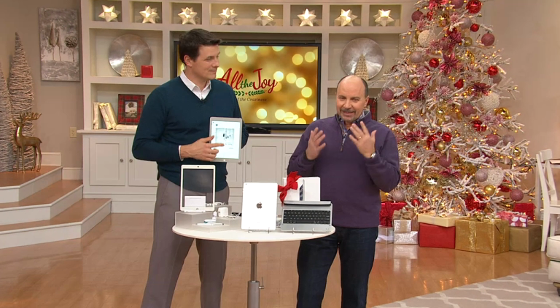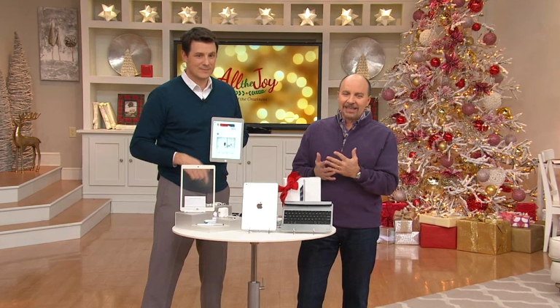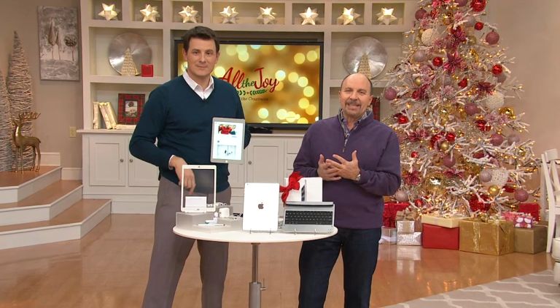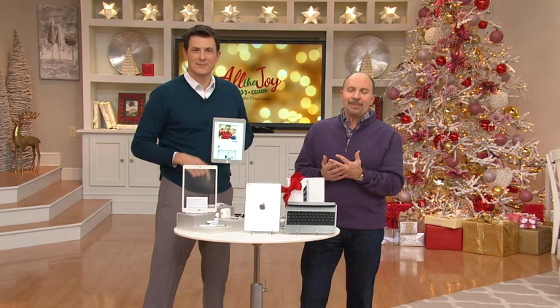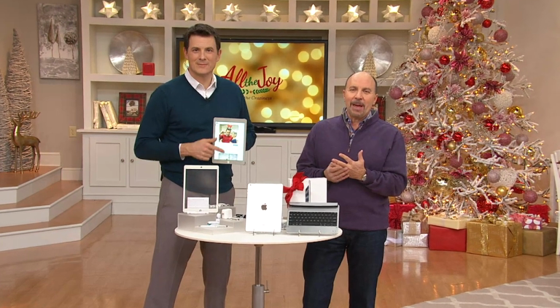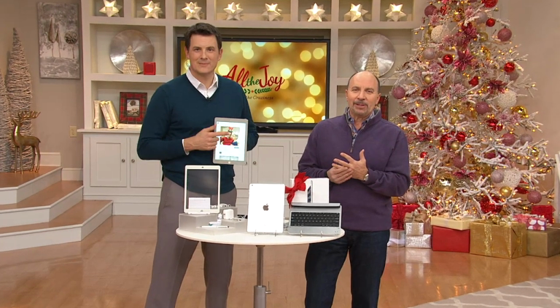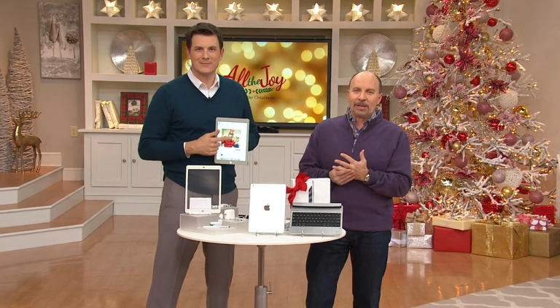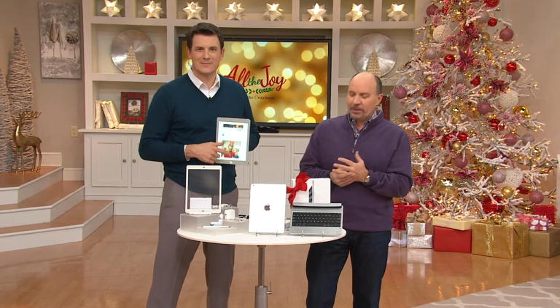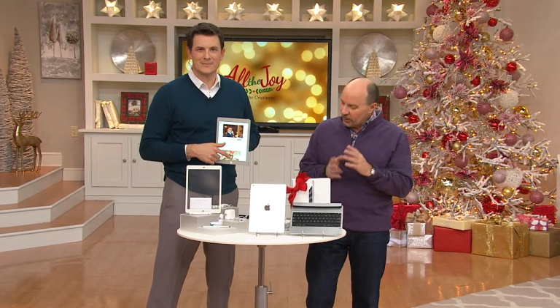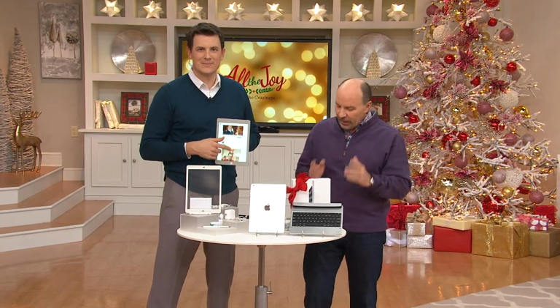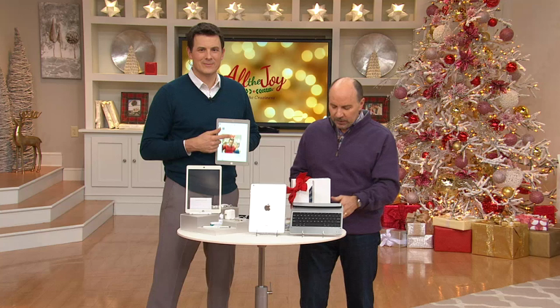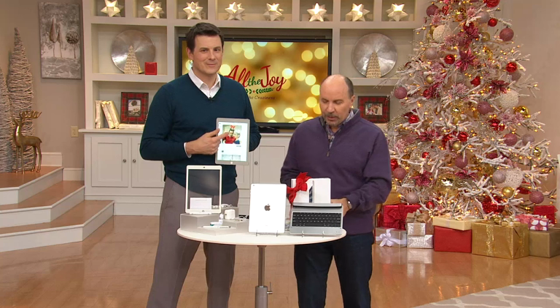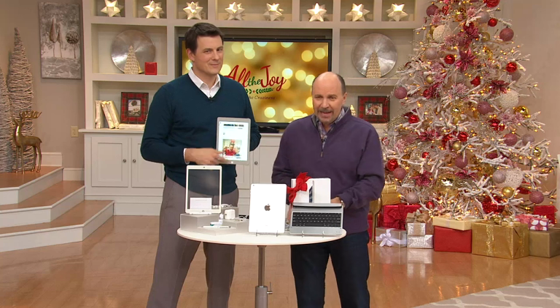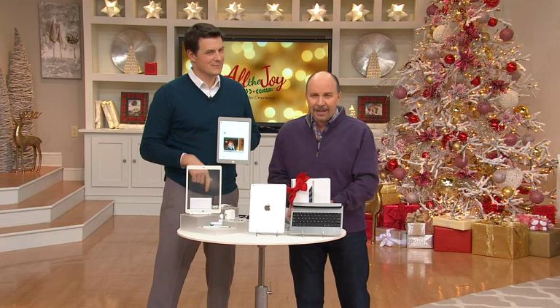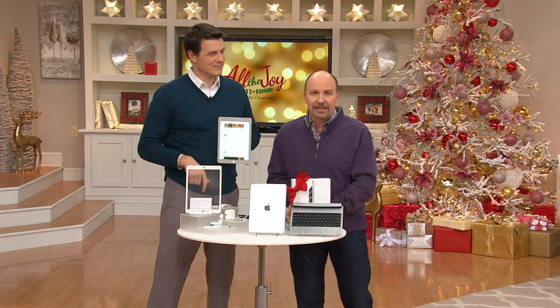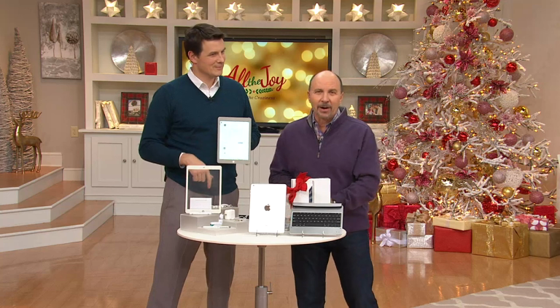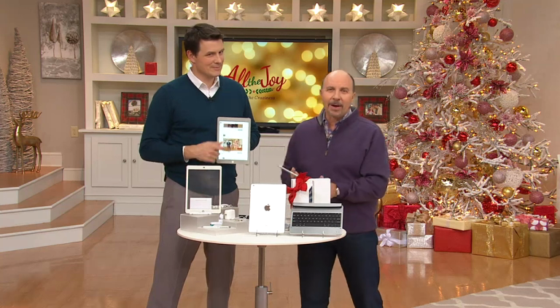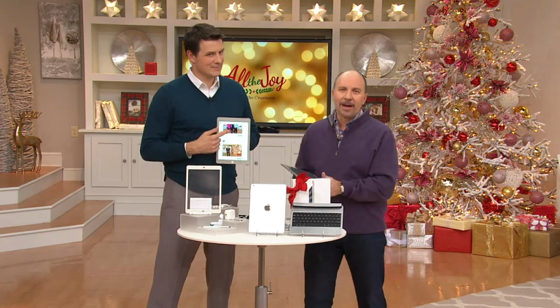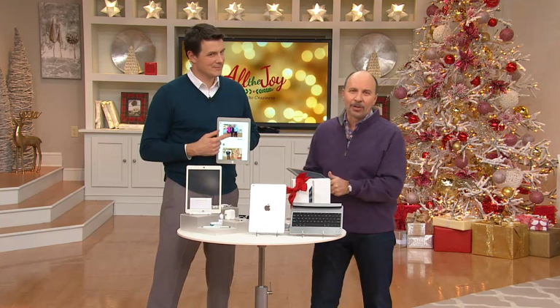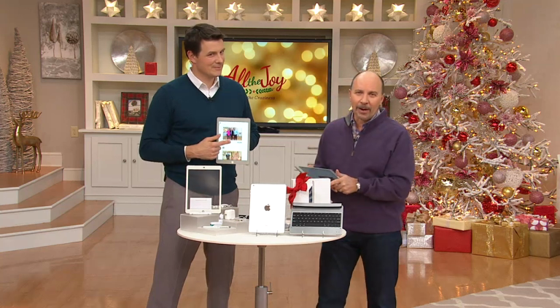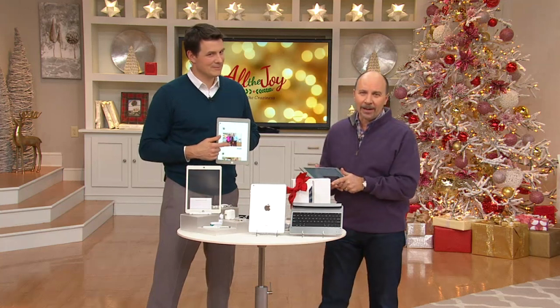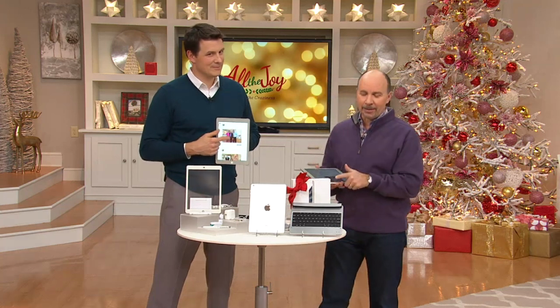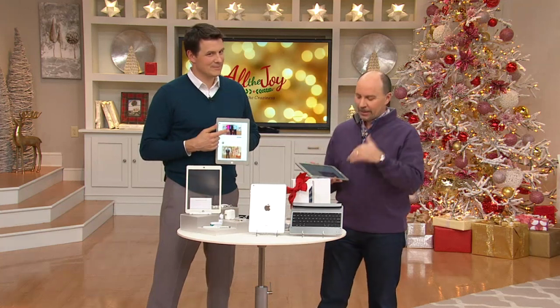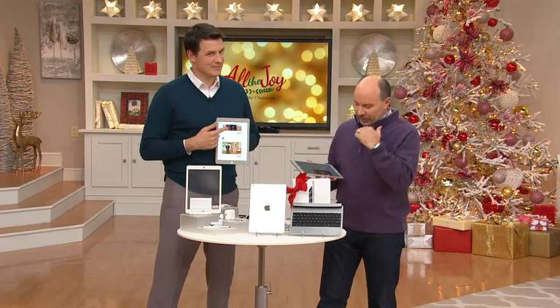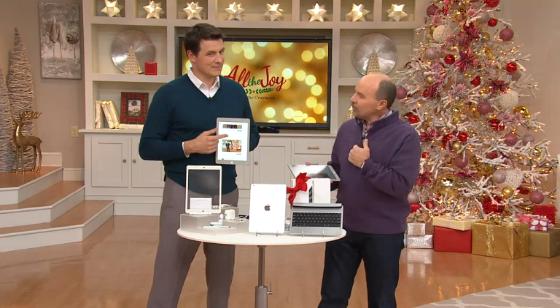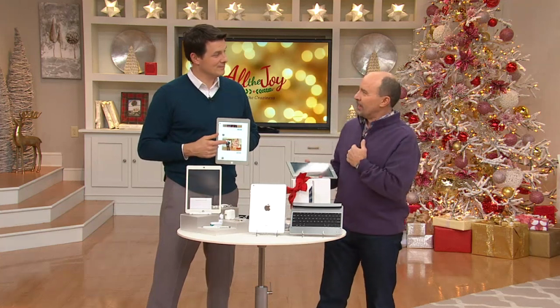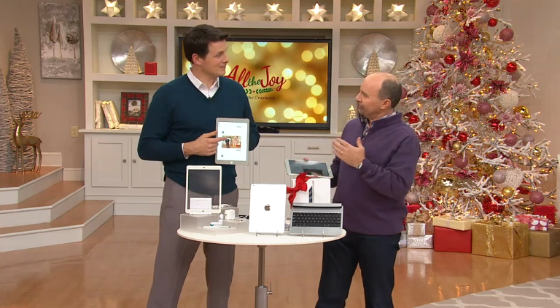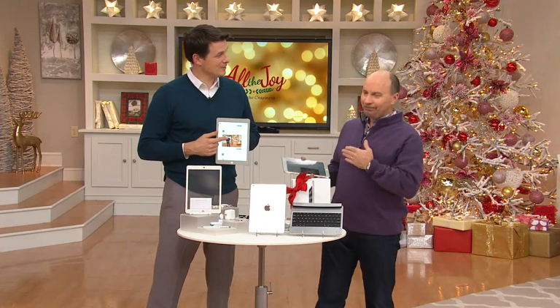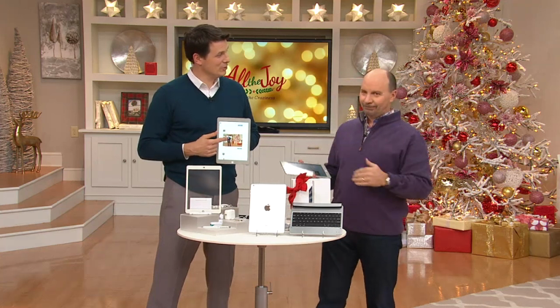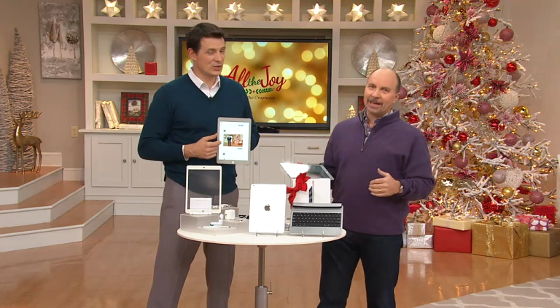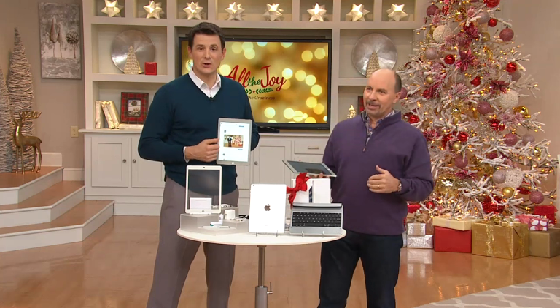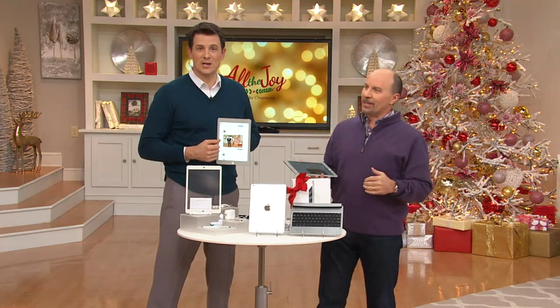Six easy payments — you don't have to put the entire amount on your credit card.